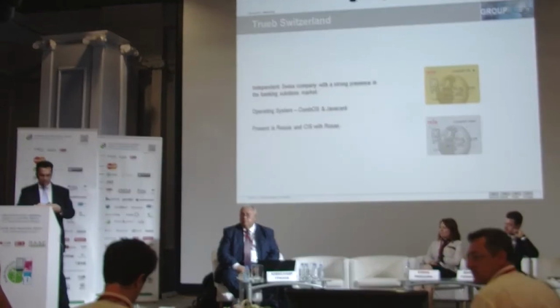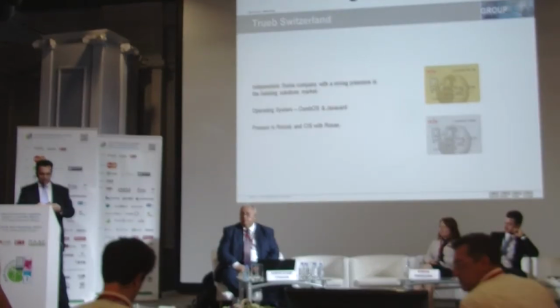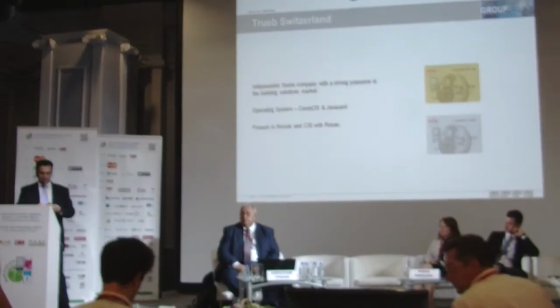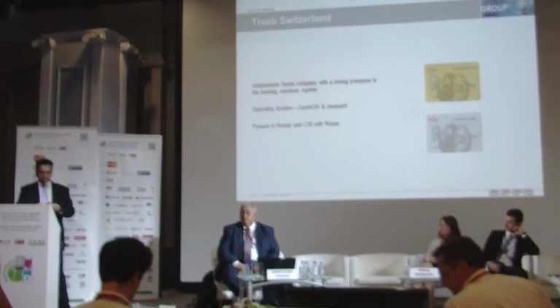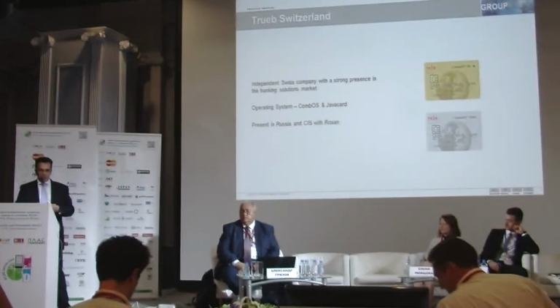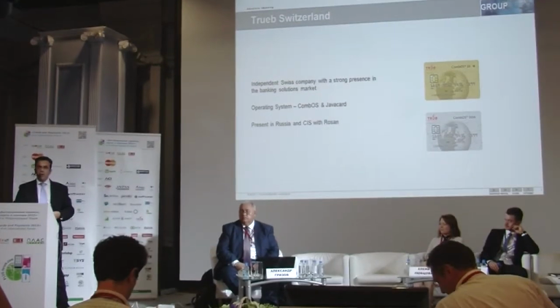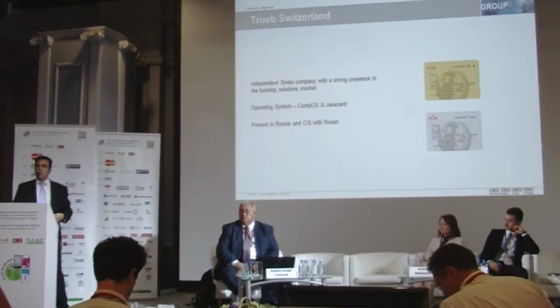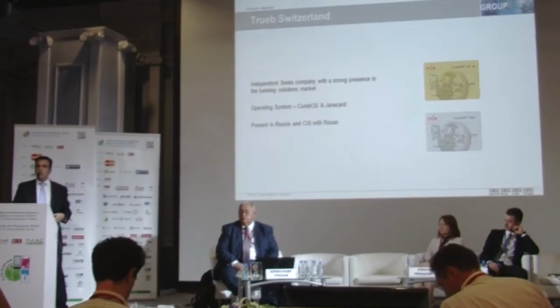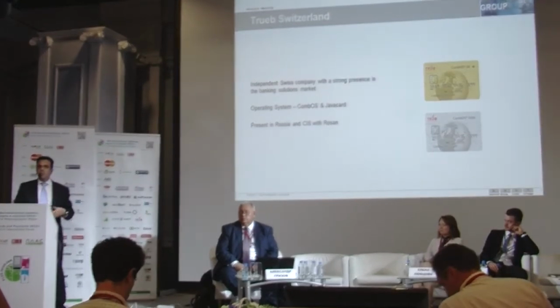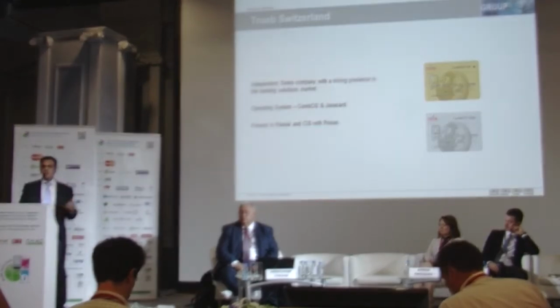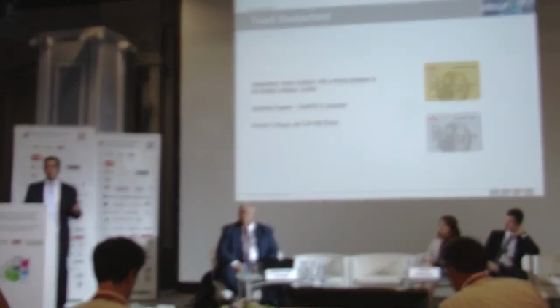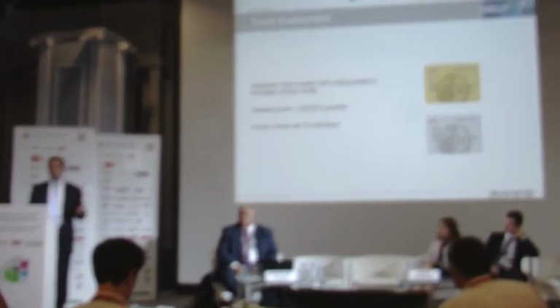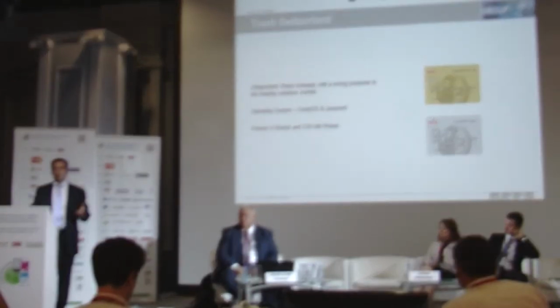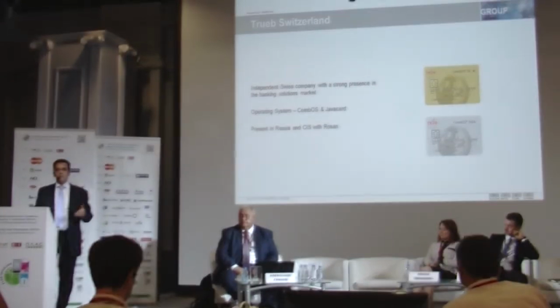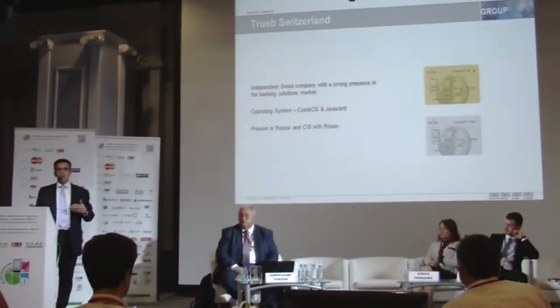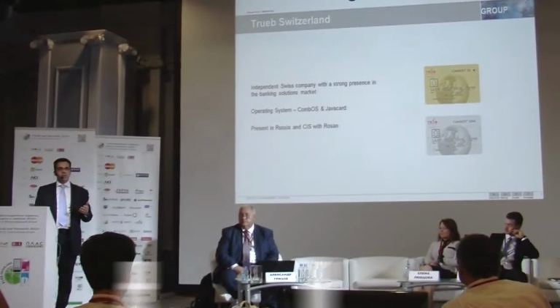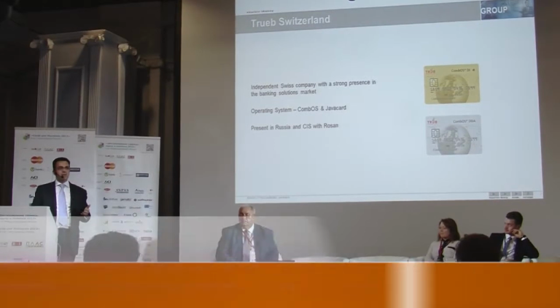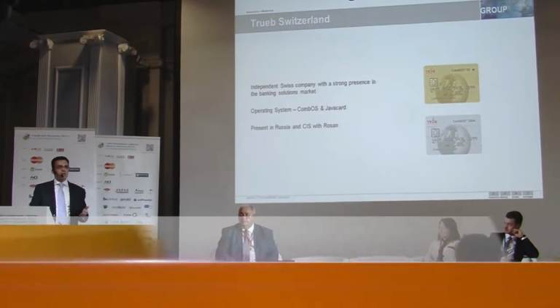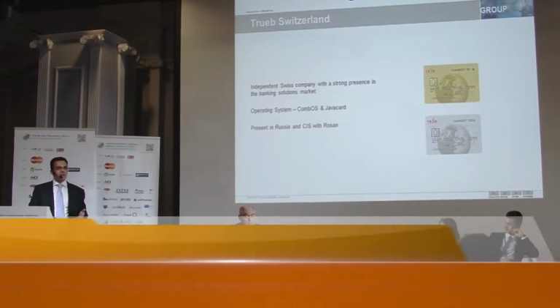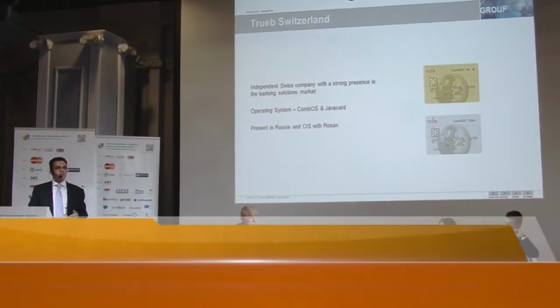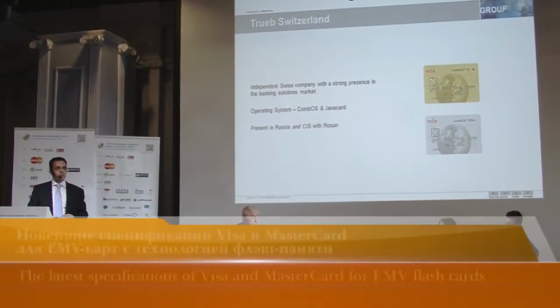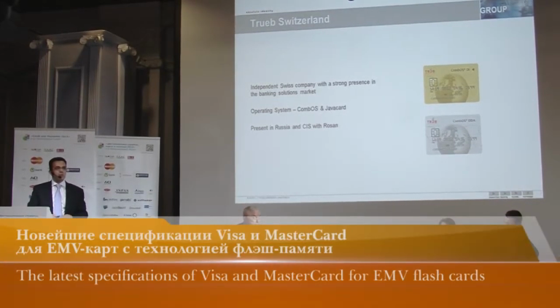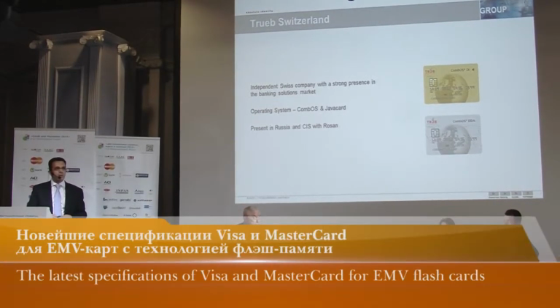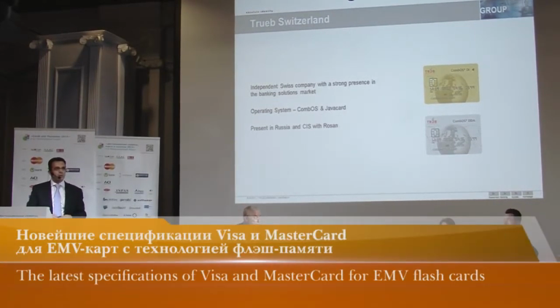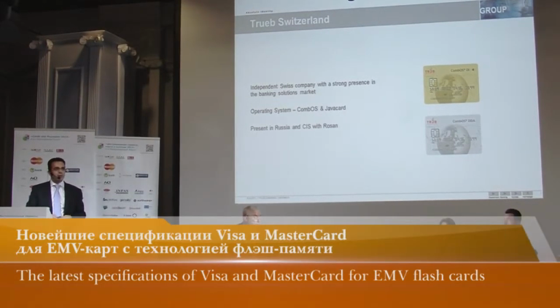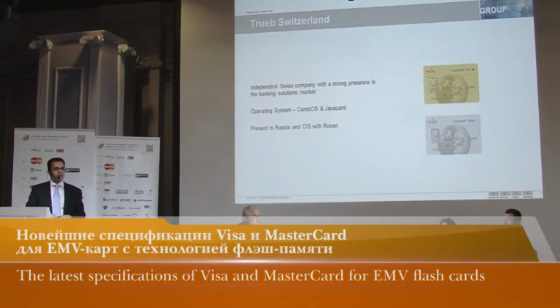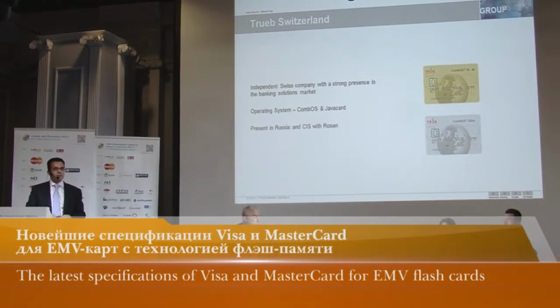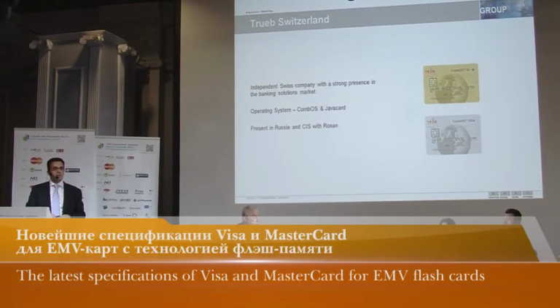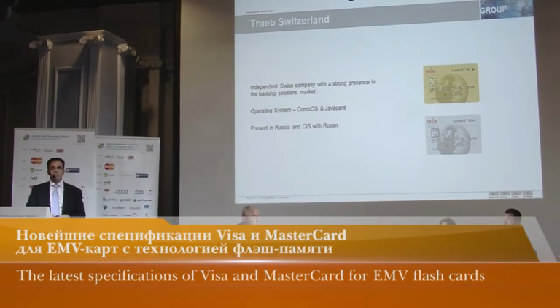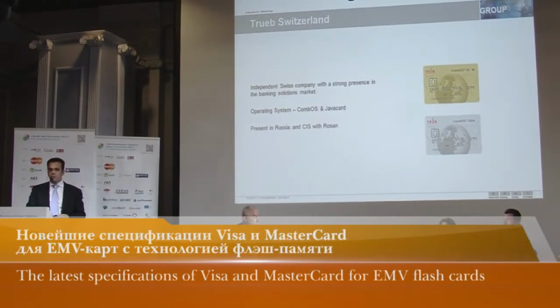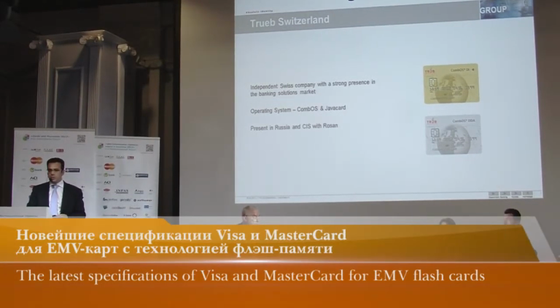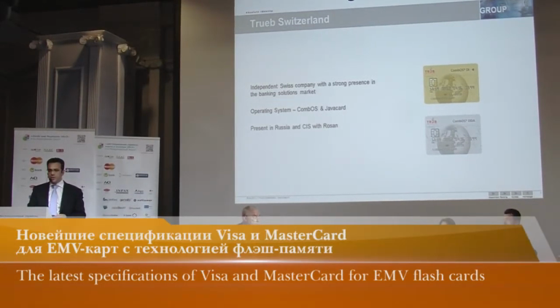Currently we are present in the Russian and CIS region with our partners, Rozan.